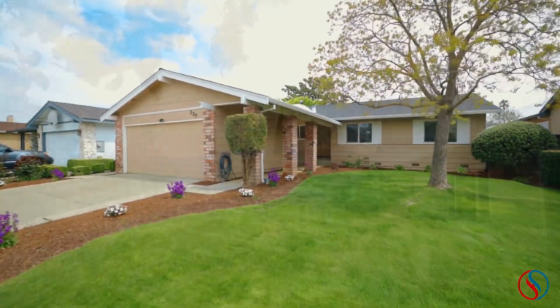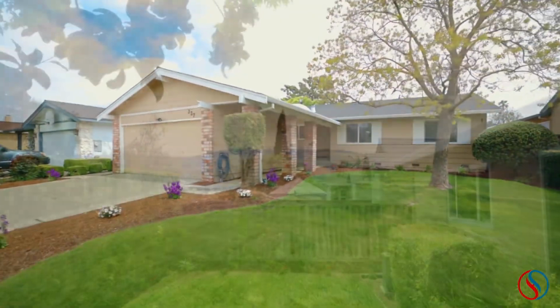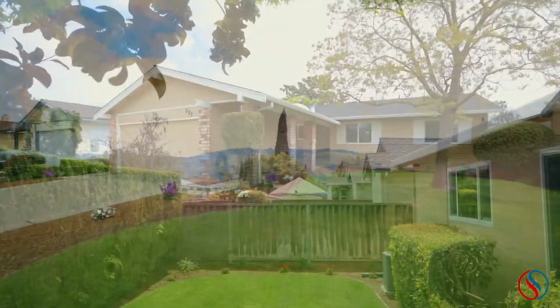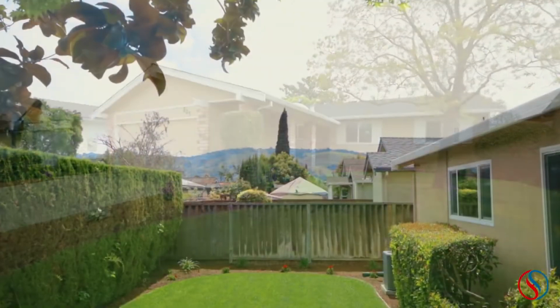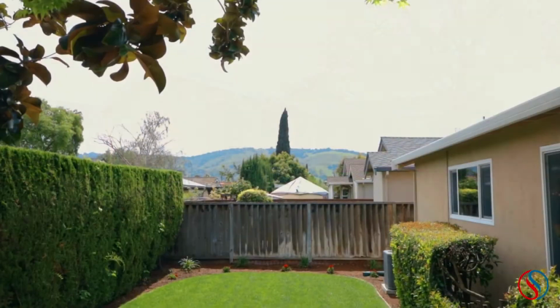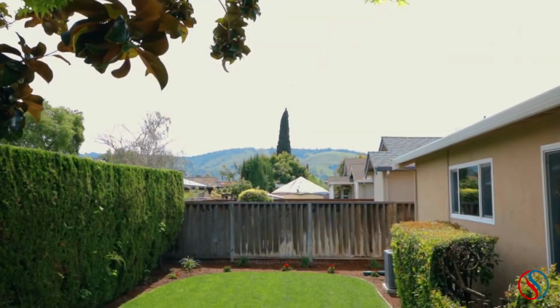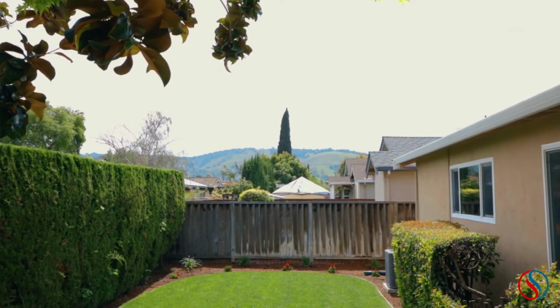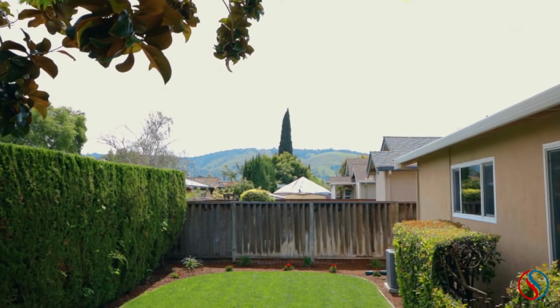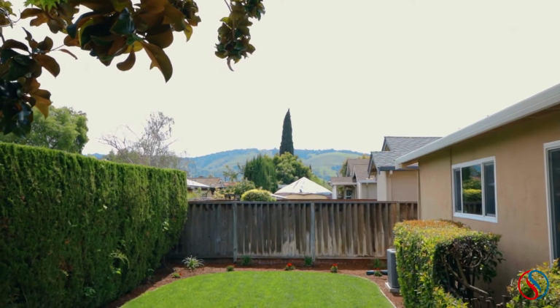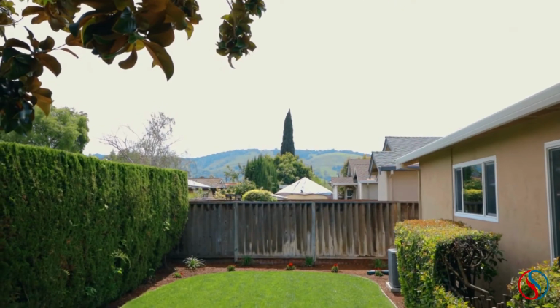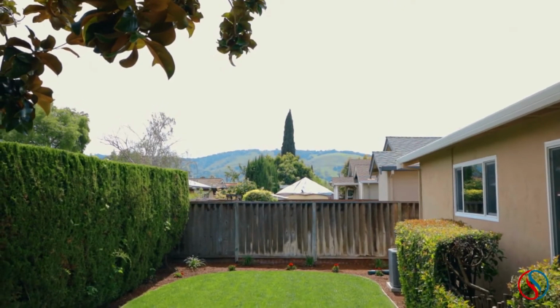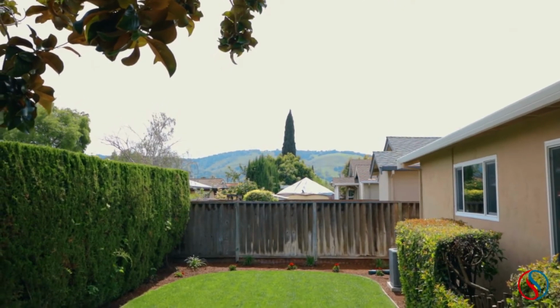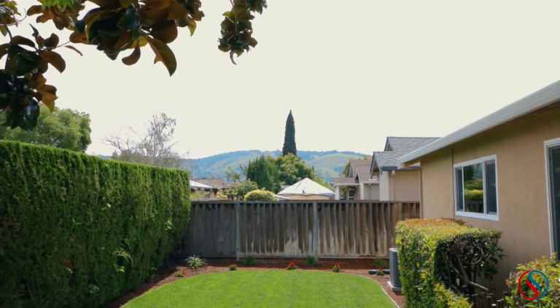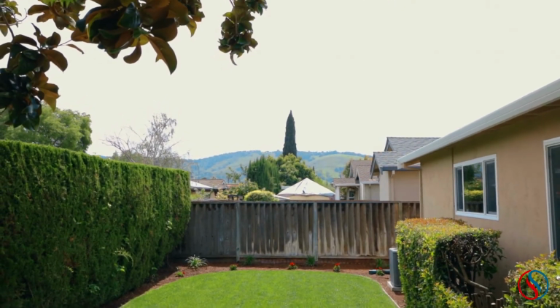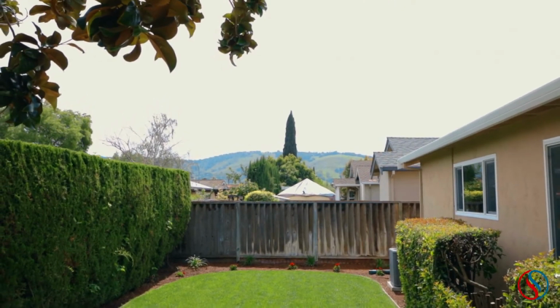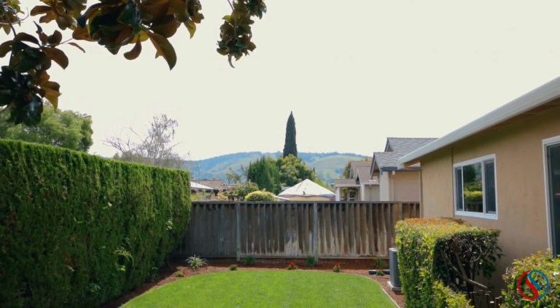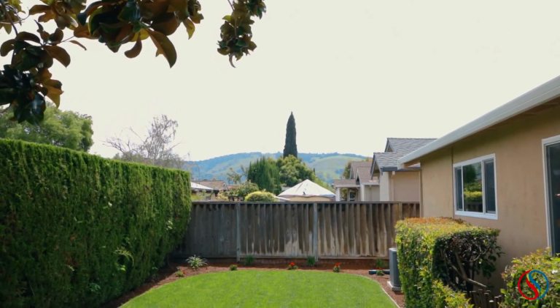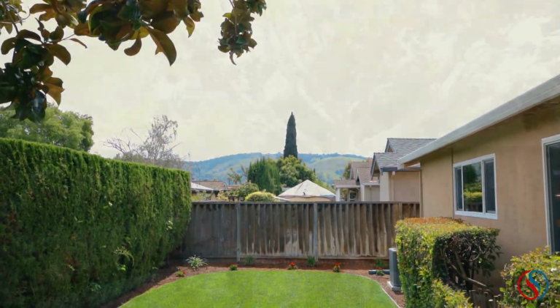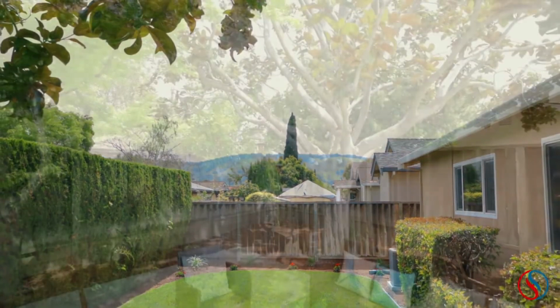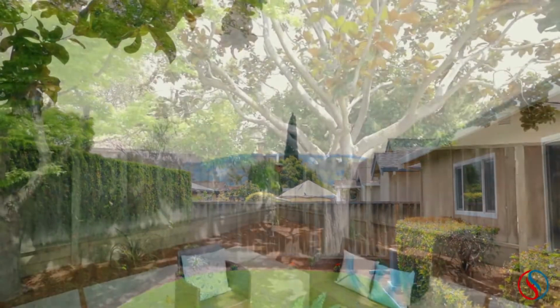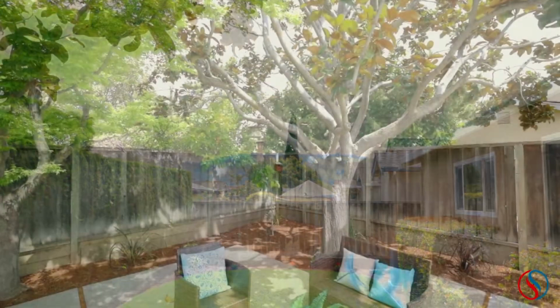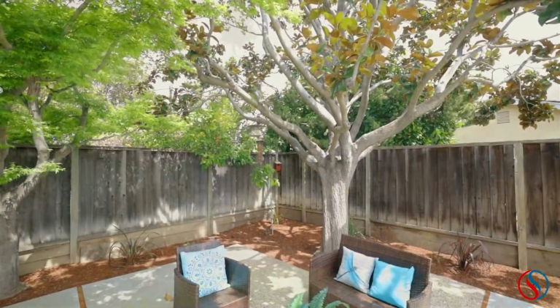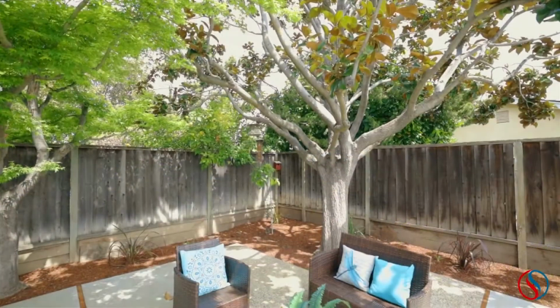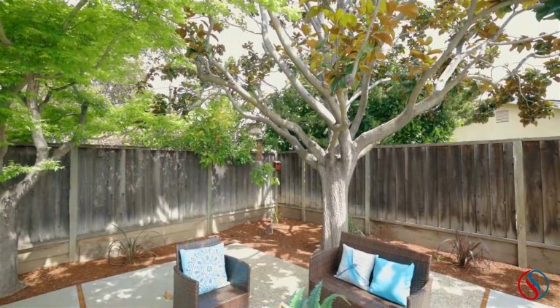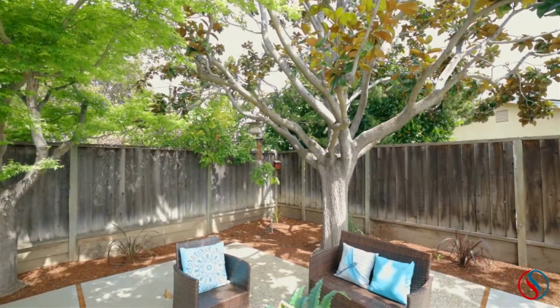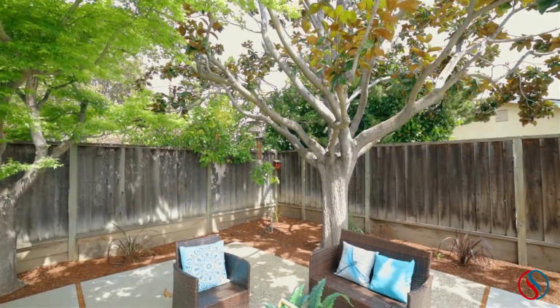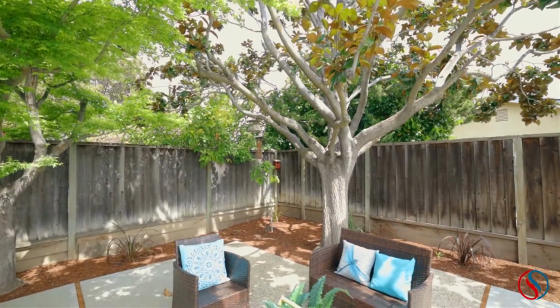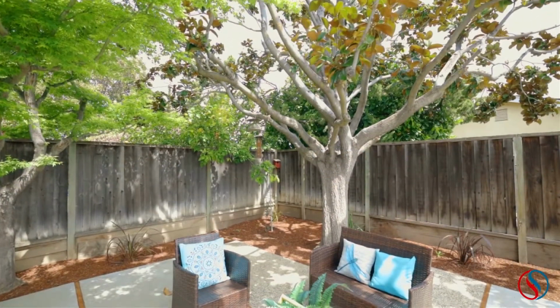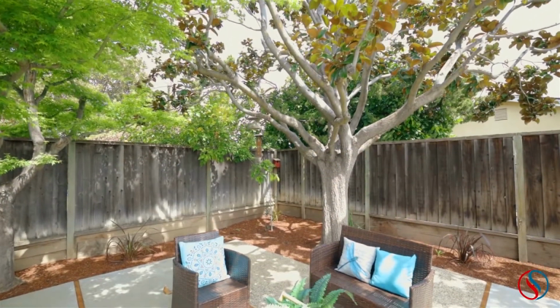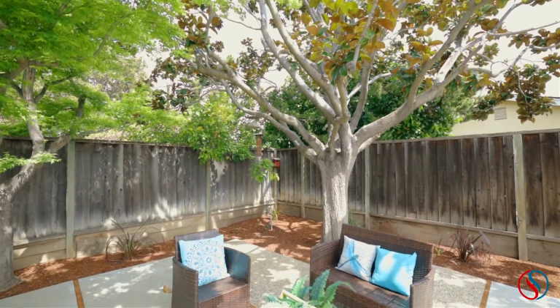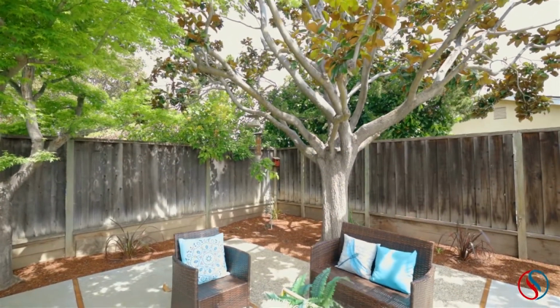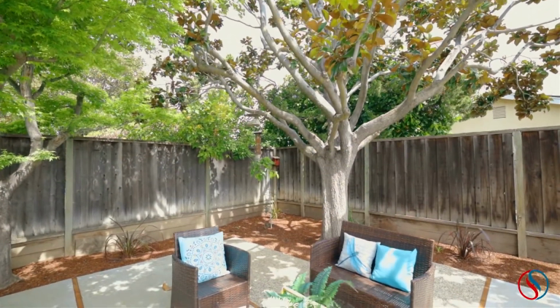Experience serenity and privacy in the backyard with views of the foothills, a good-sized lawn, and shaded patio.